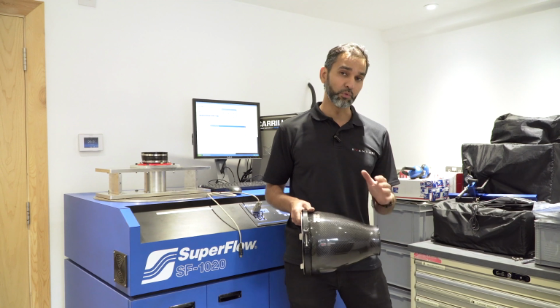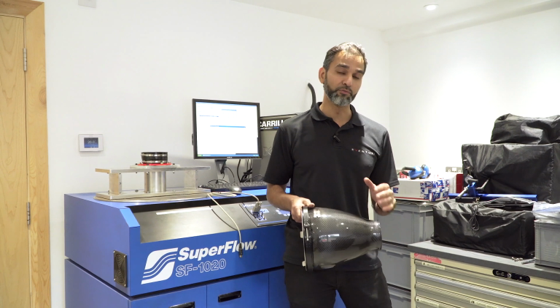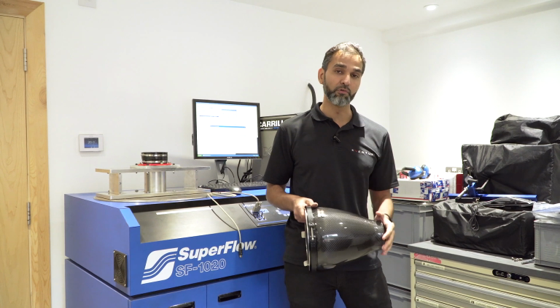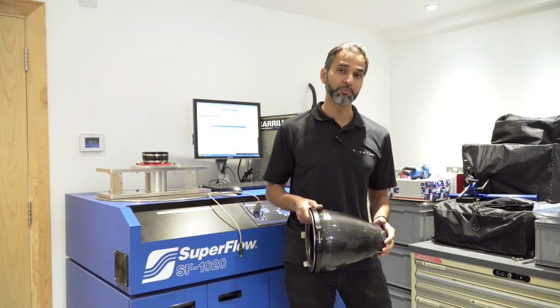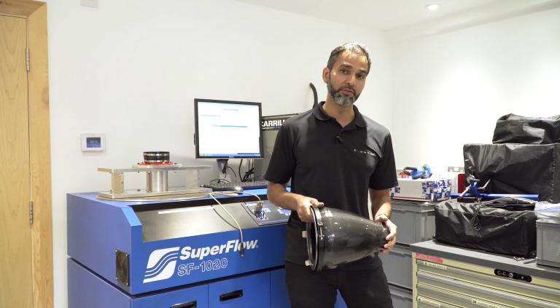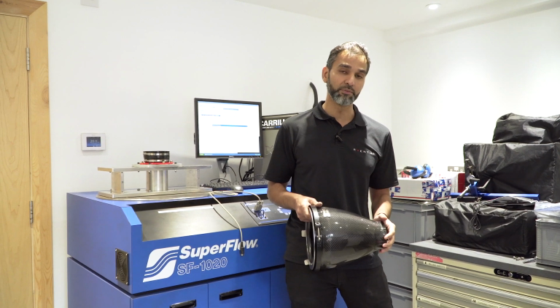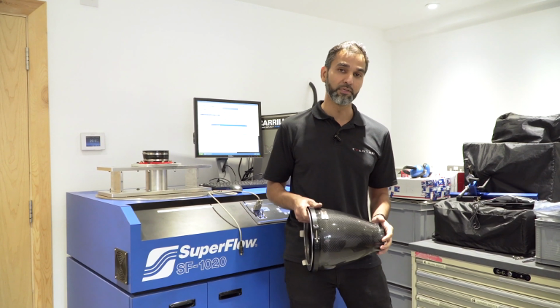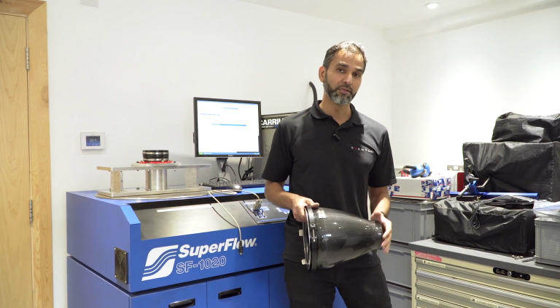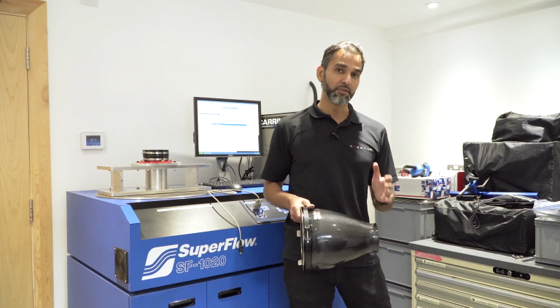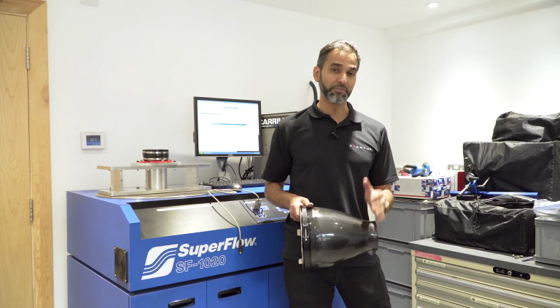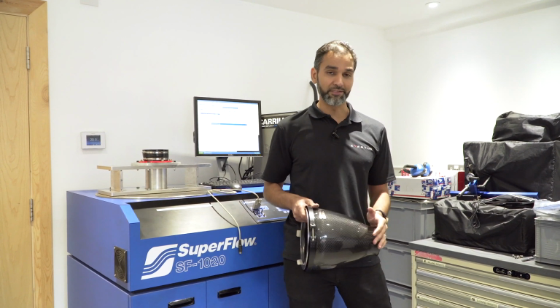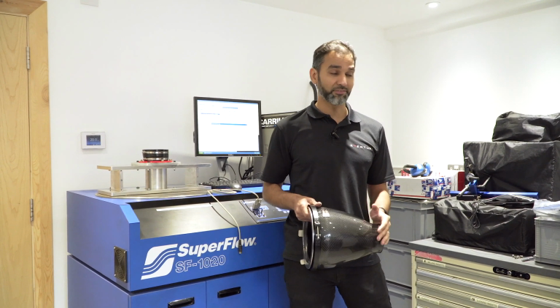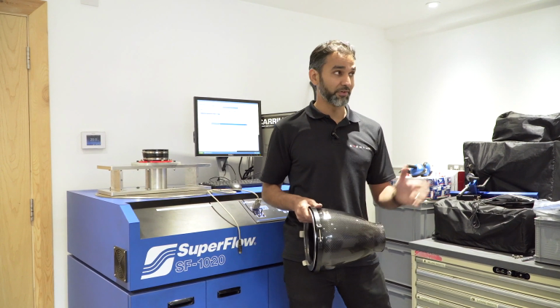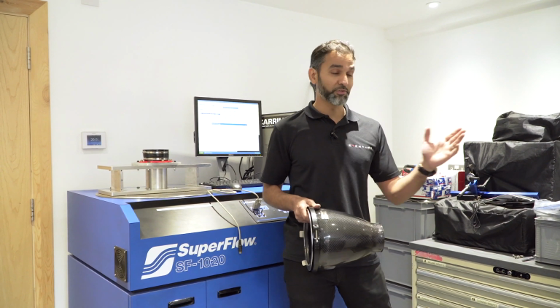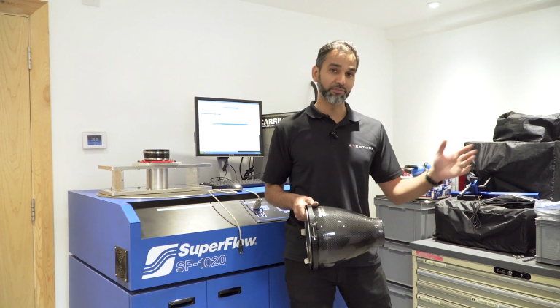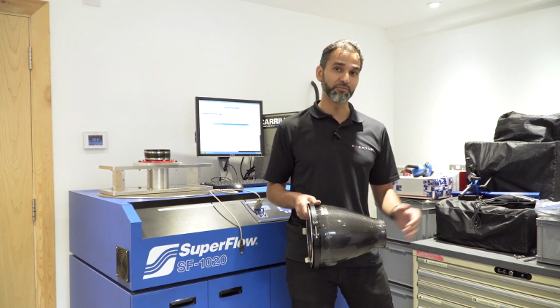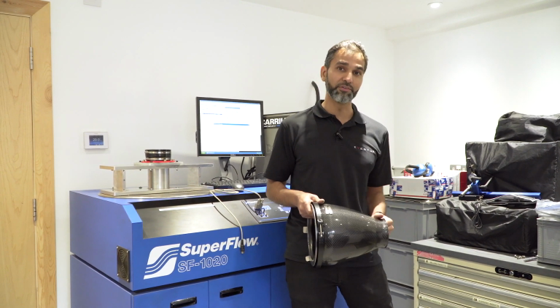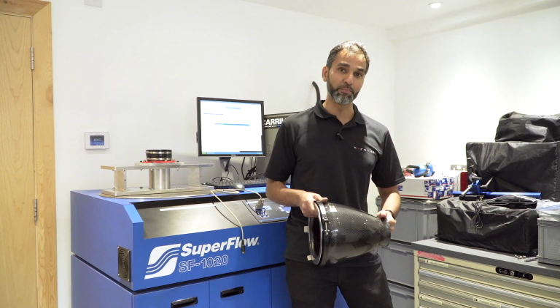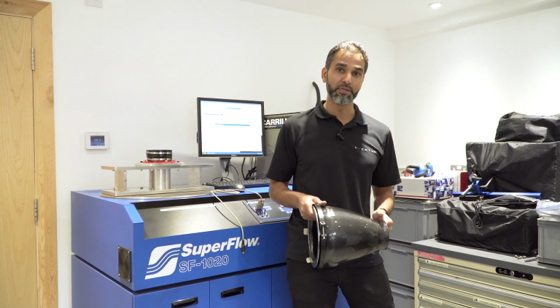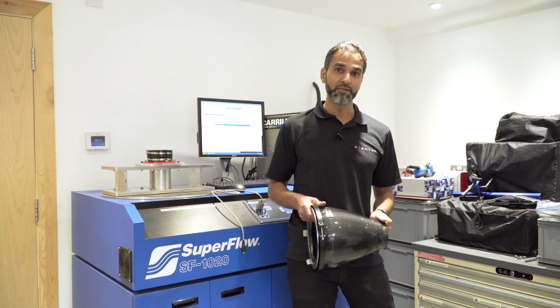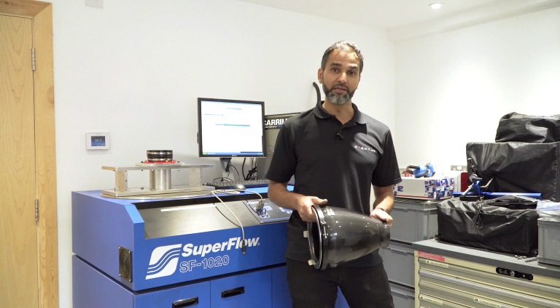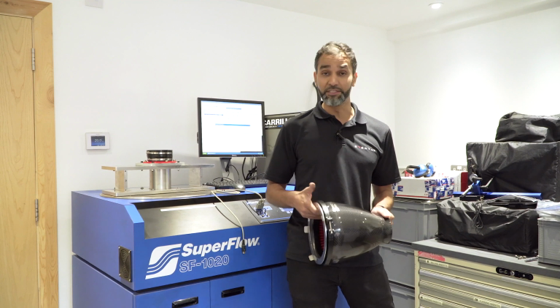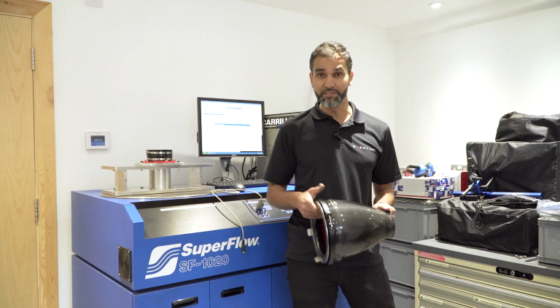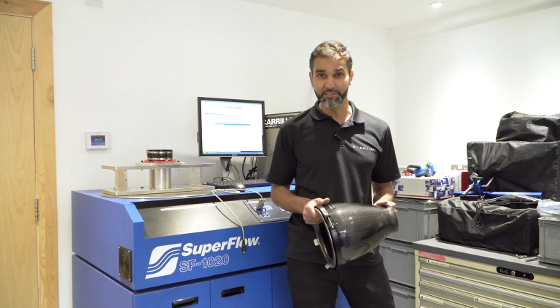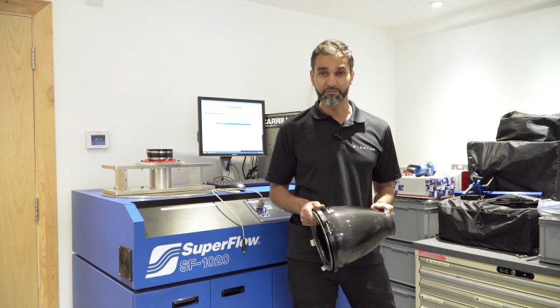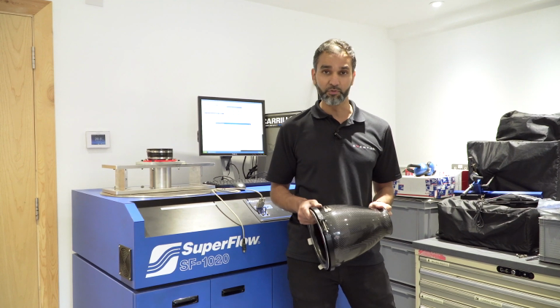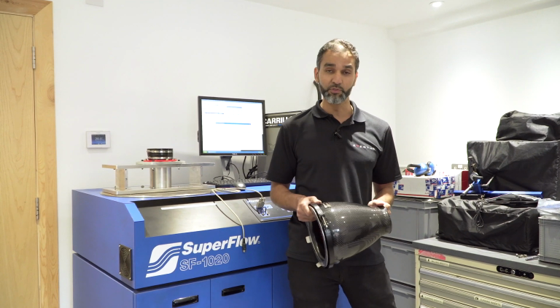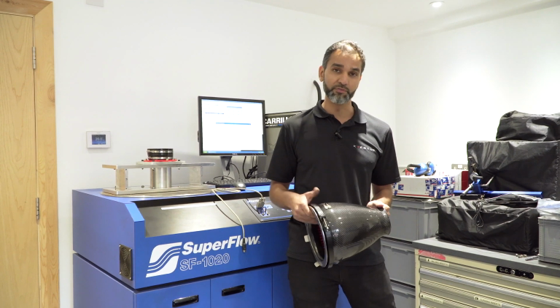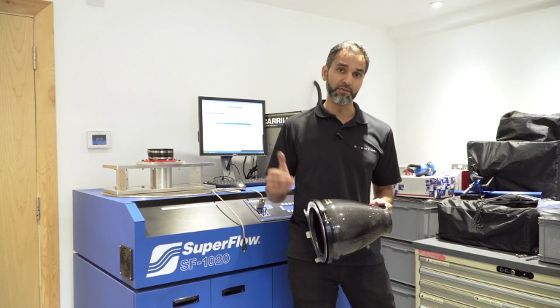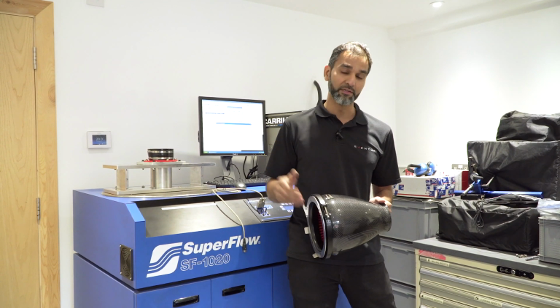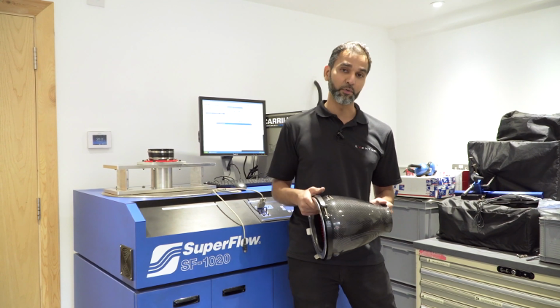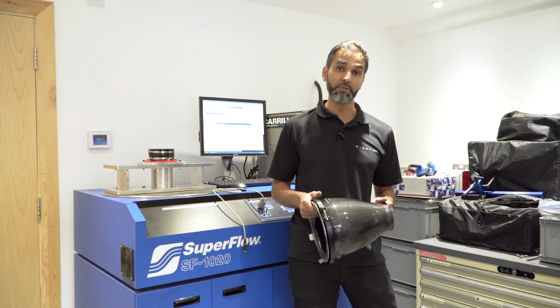We'll do a full write-up on this soon. My thanks goes out to Chris for his help and Ennett Racing for use of the equipment.